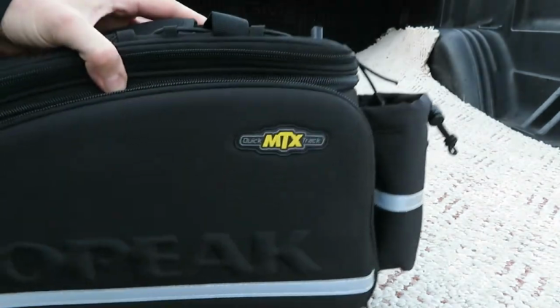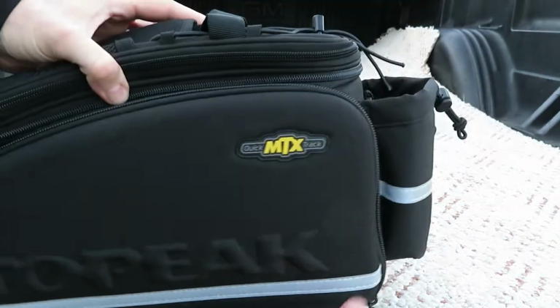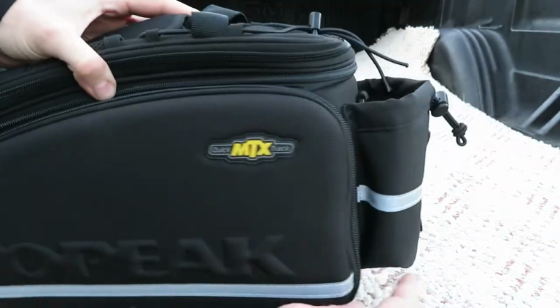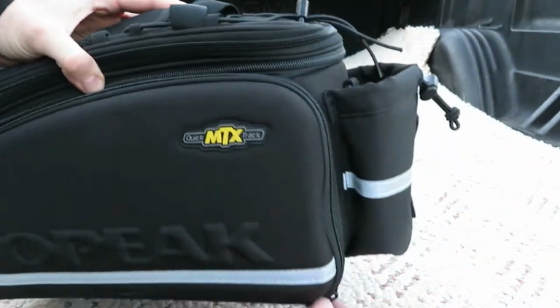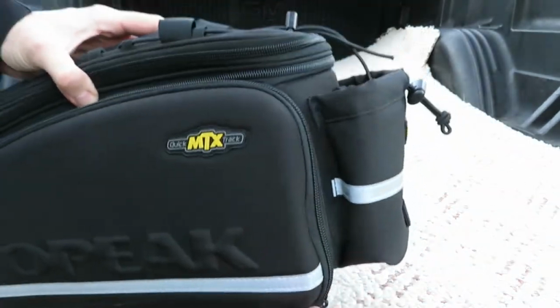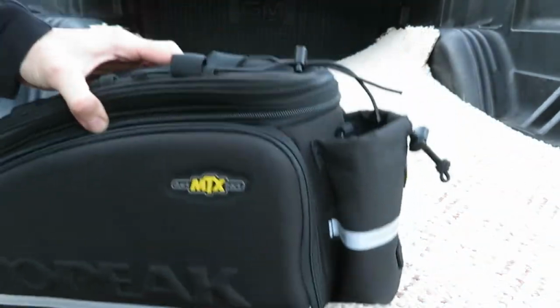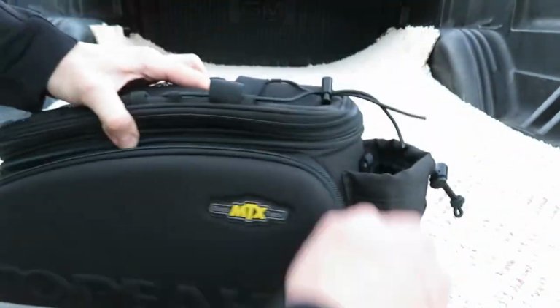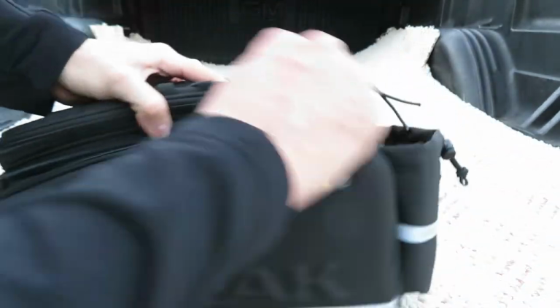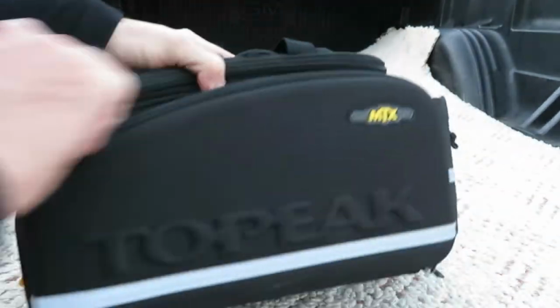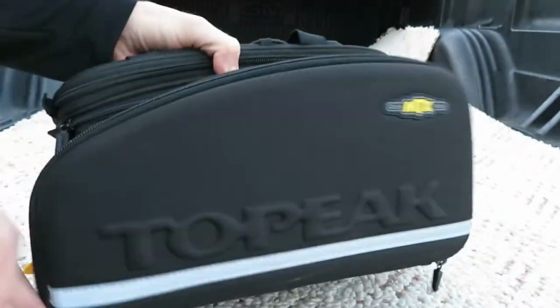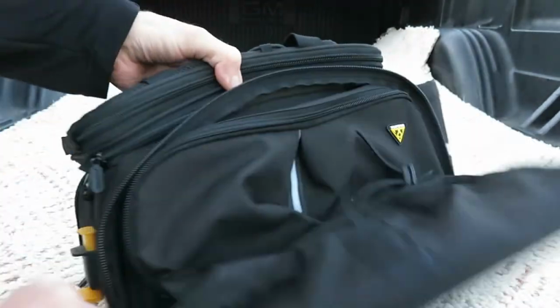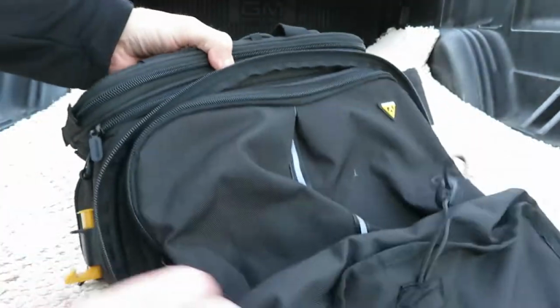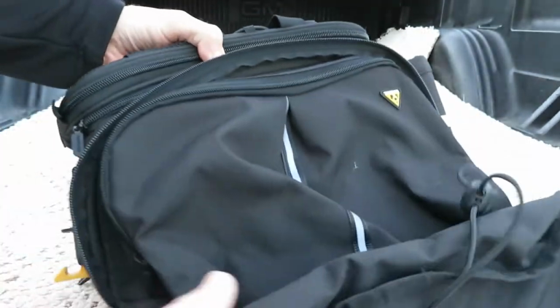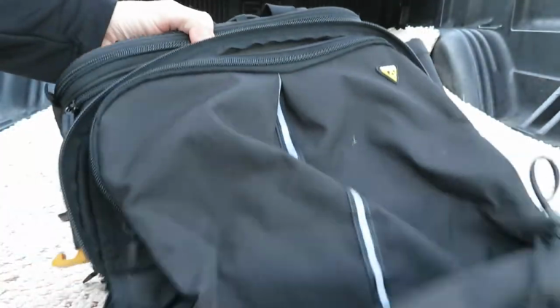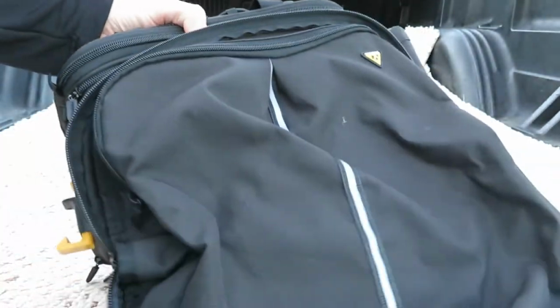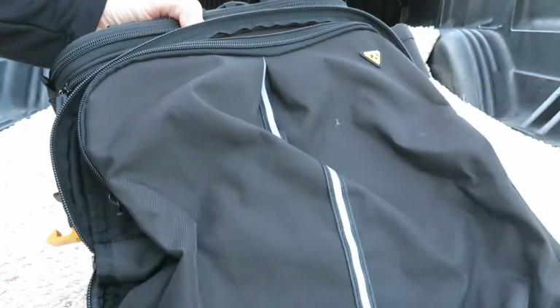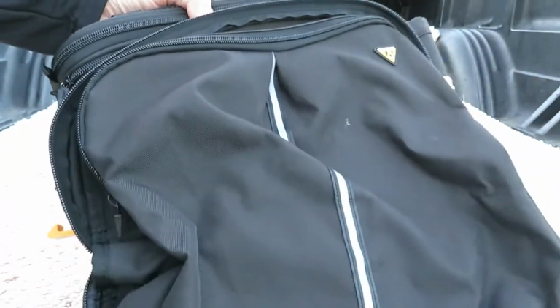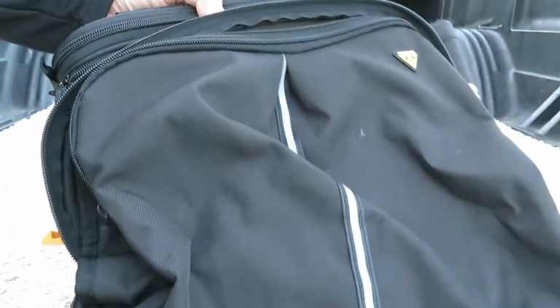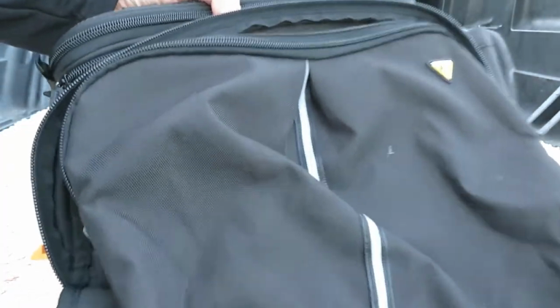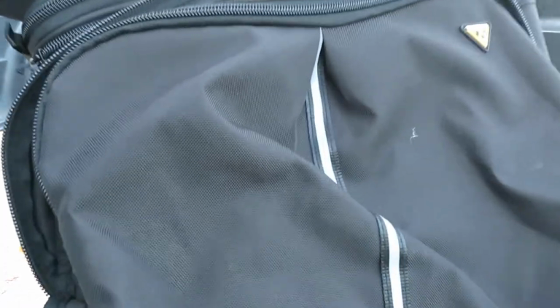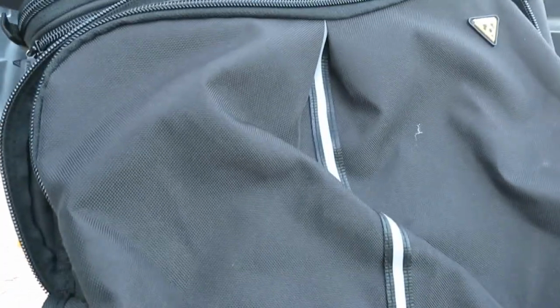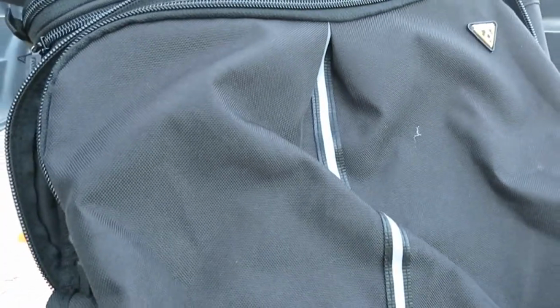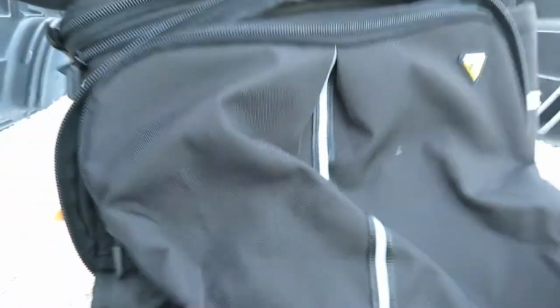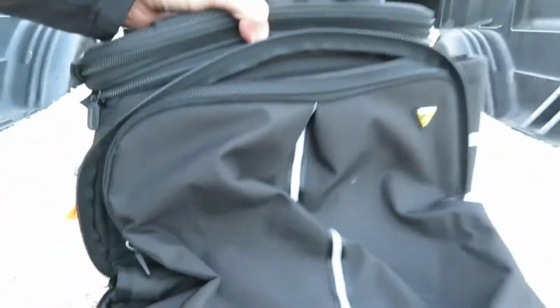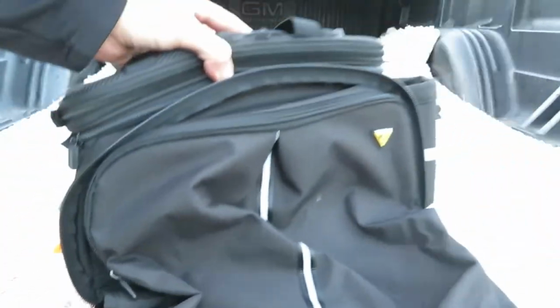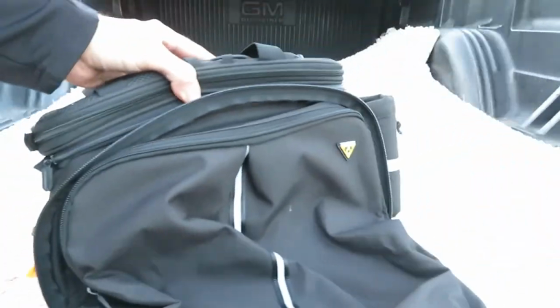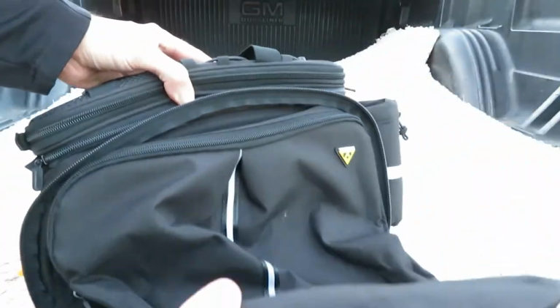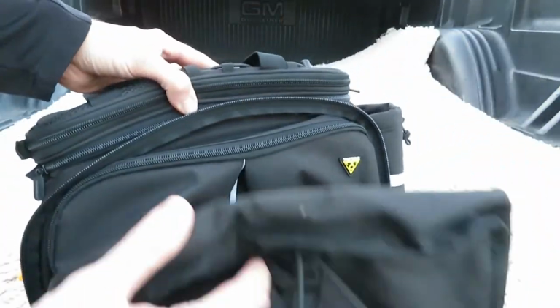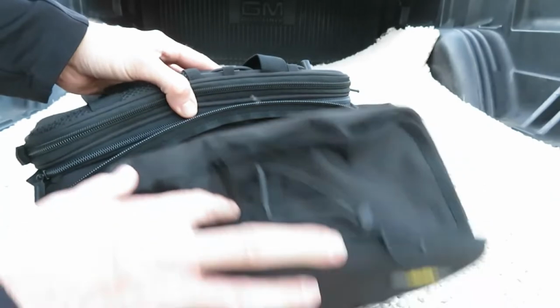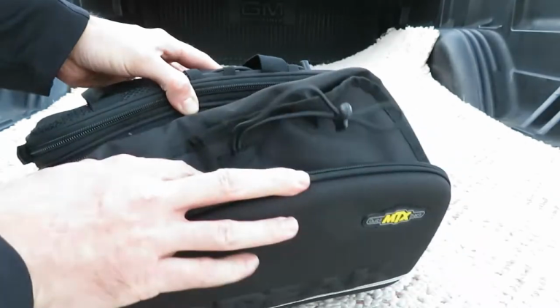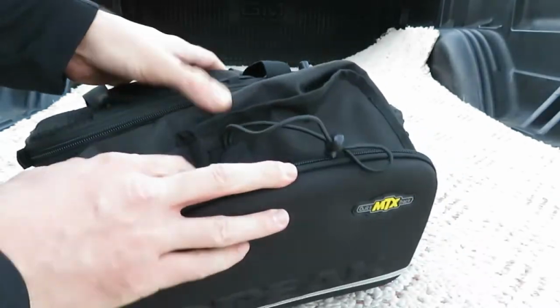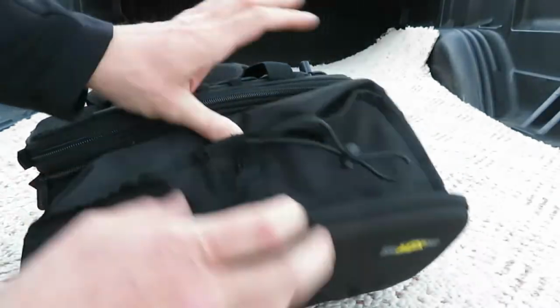If you open up the pannier, it's got the reflective material on the side of the pannier as well.